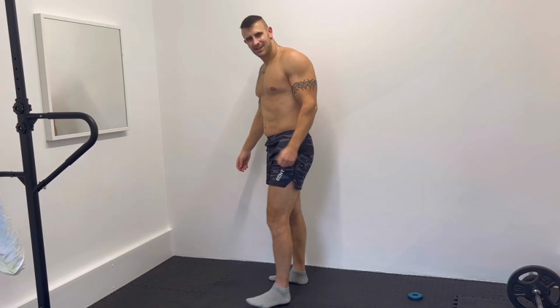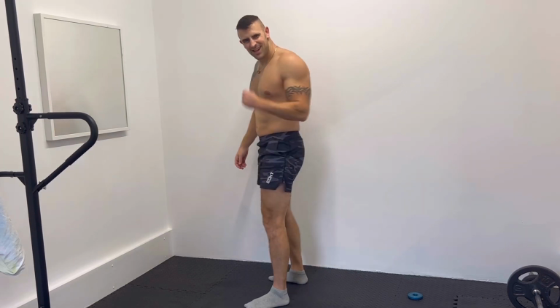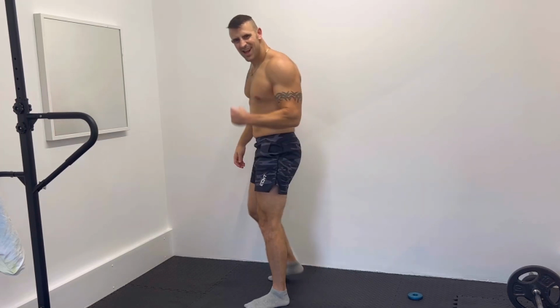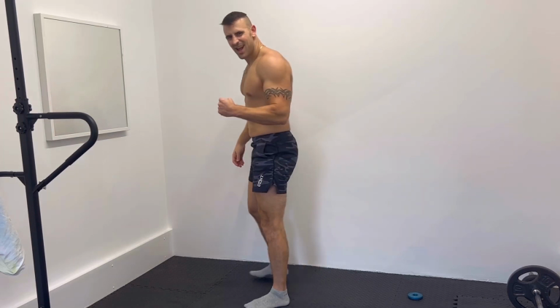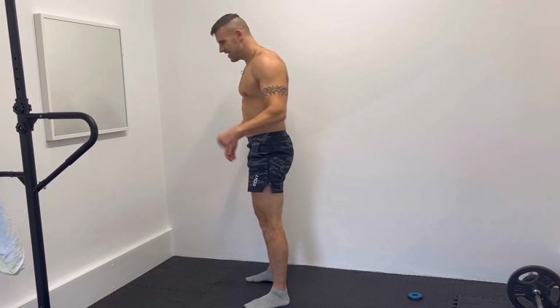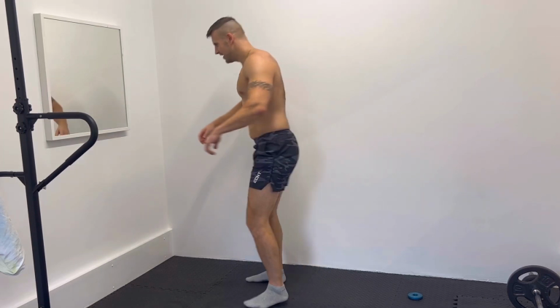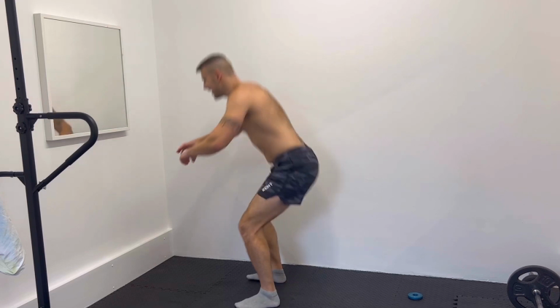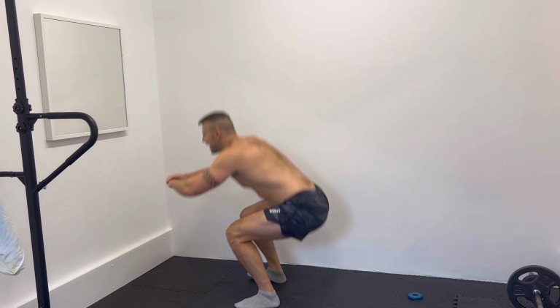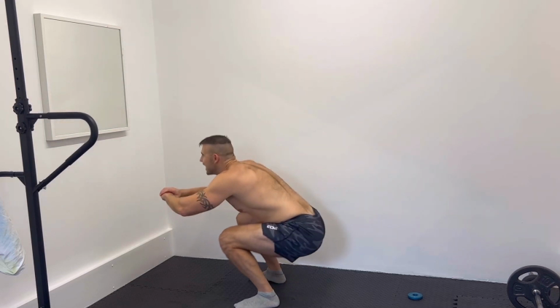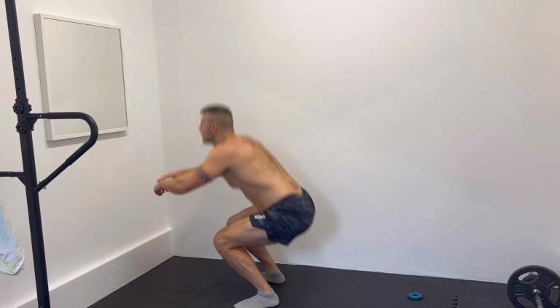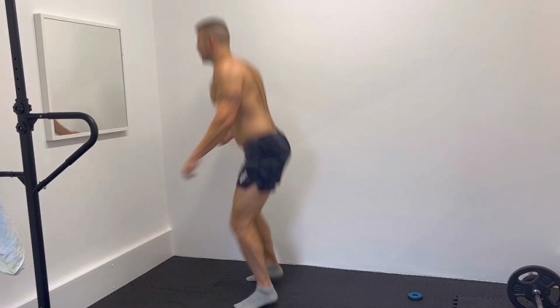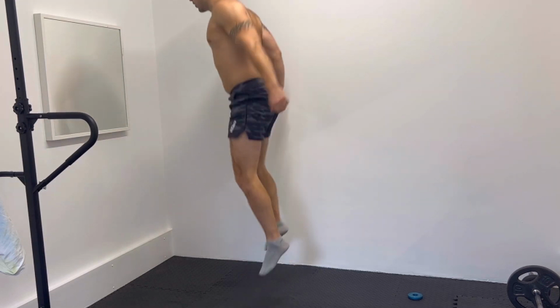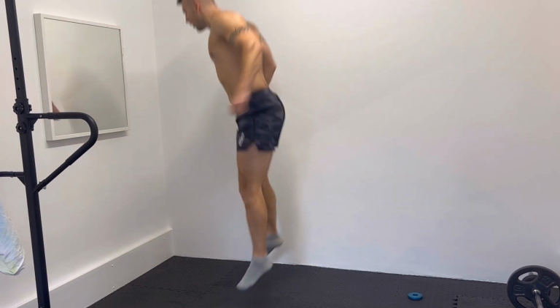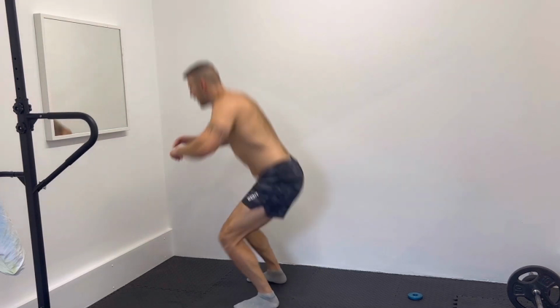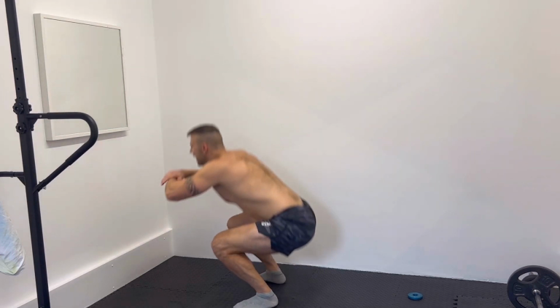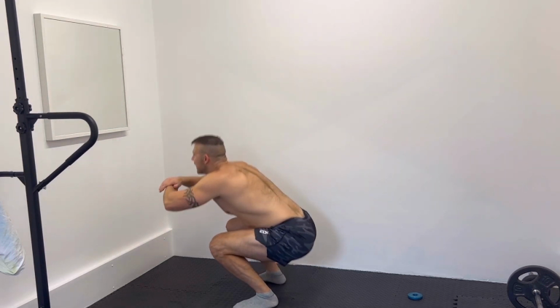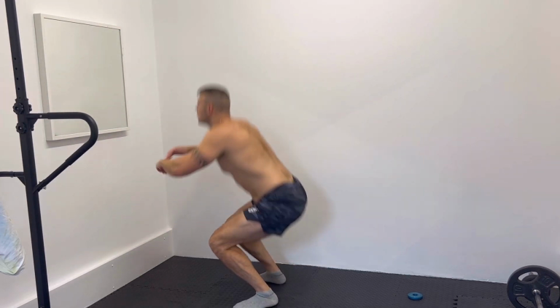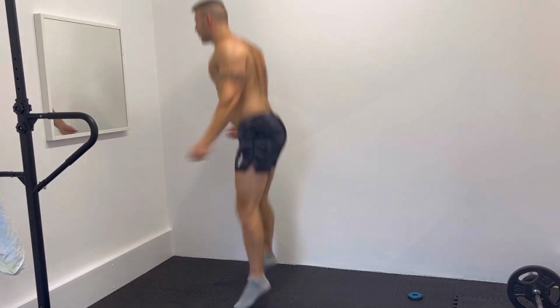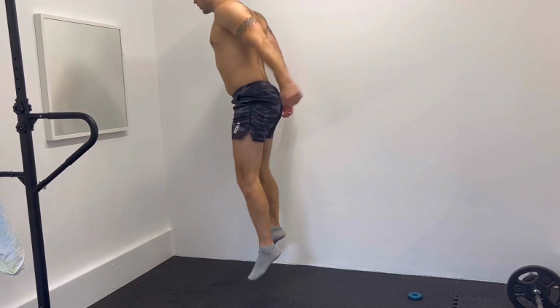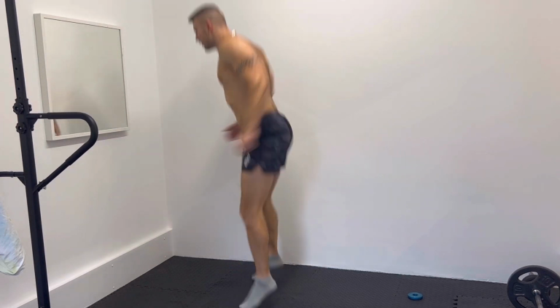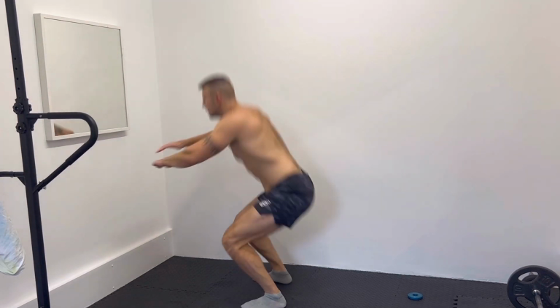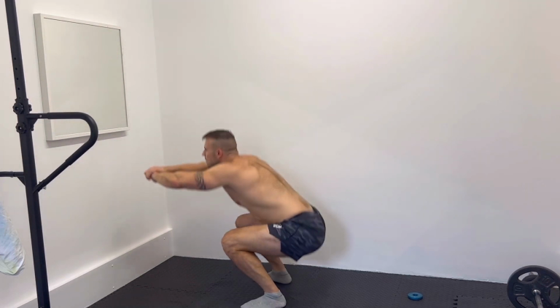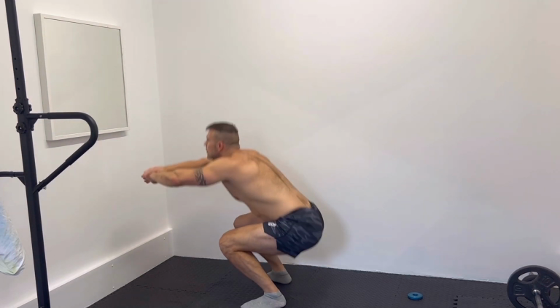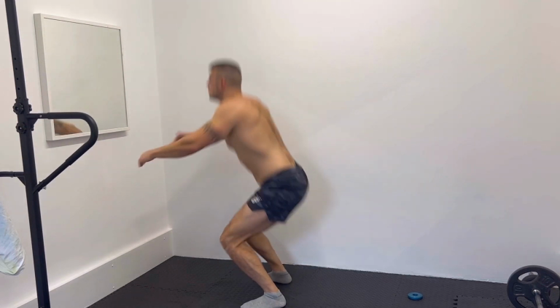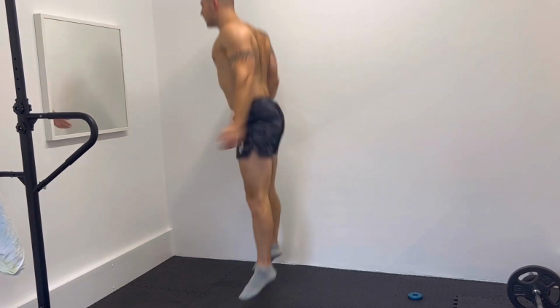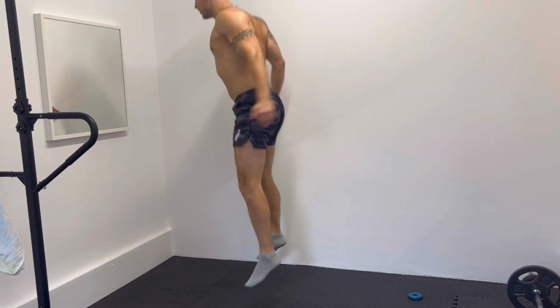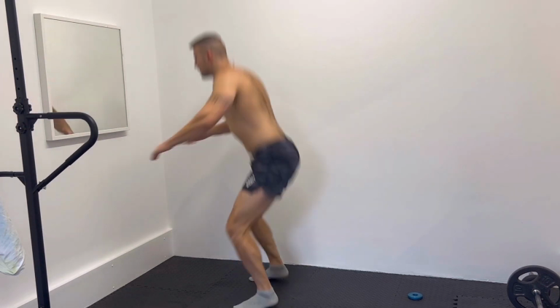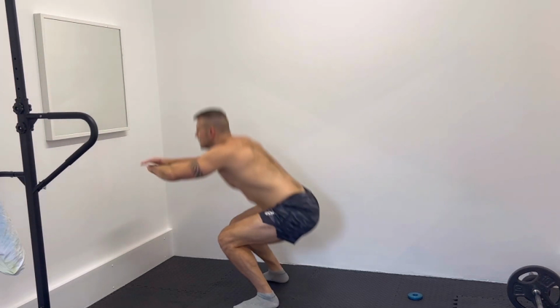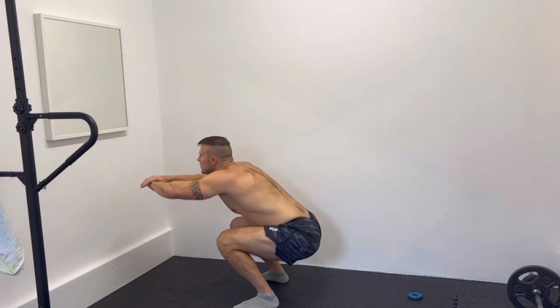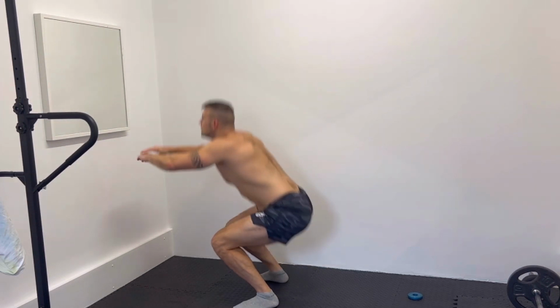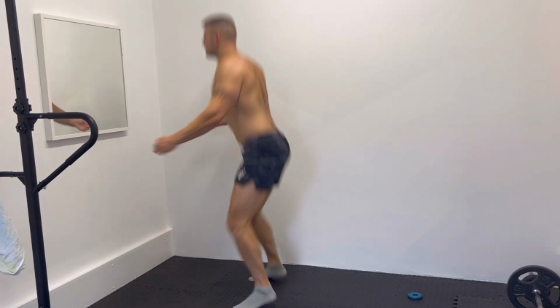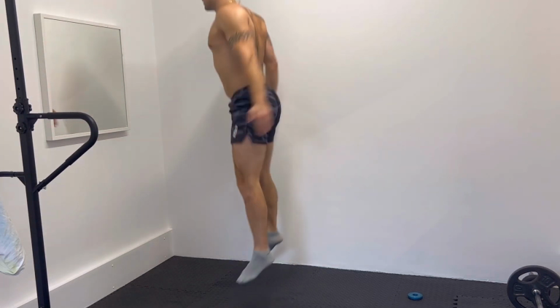Final exercise is the squat jump. You're going to go down to a squat and power through and jump up.